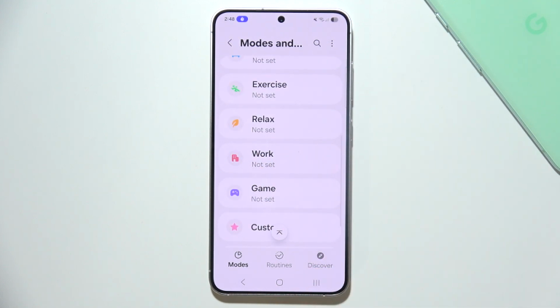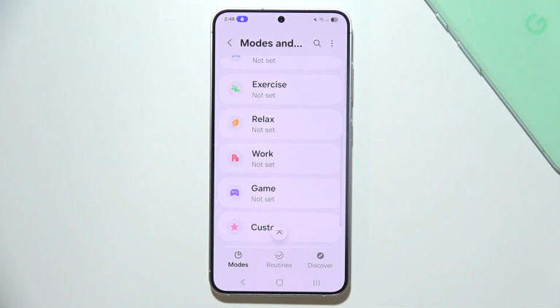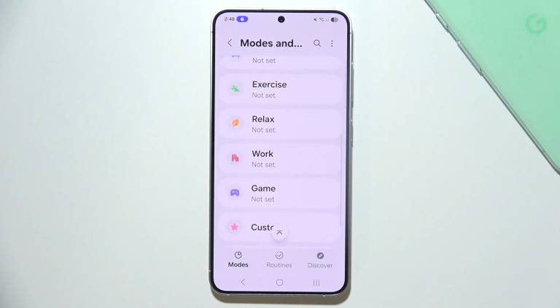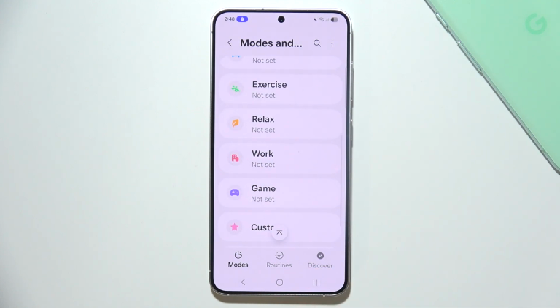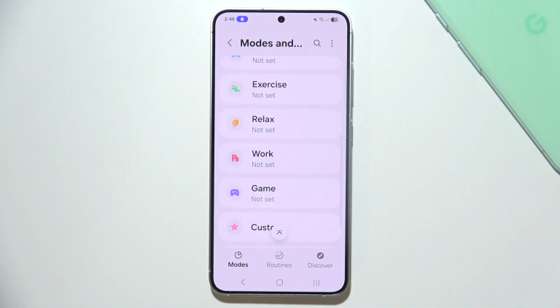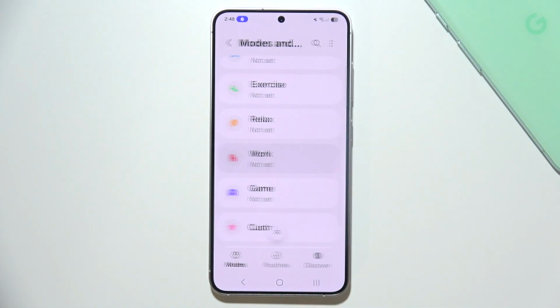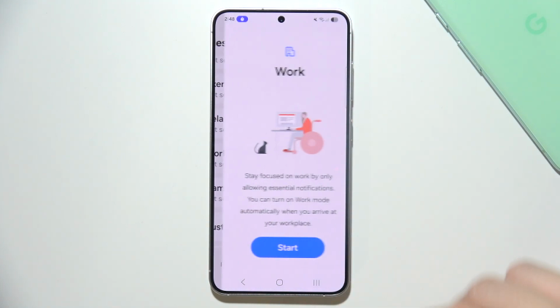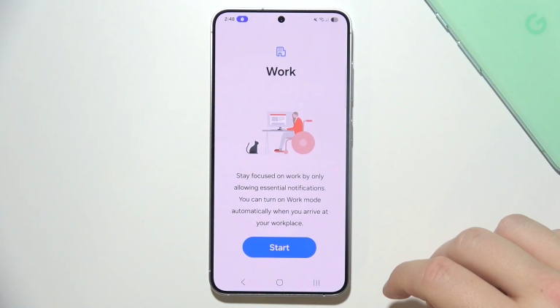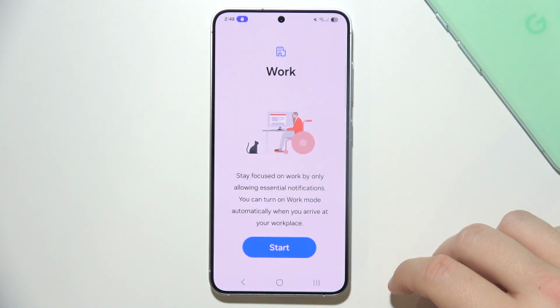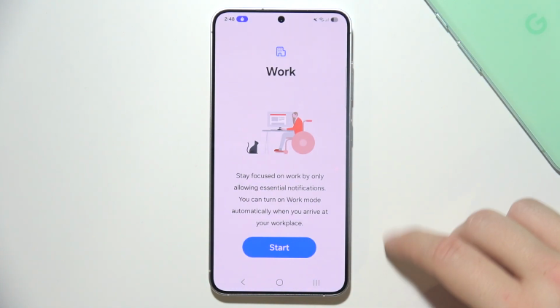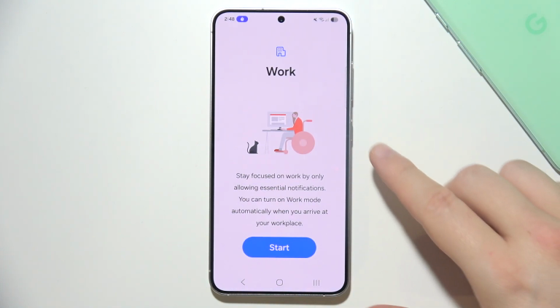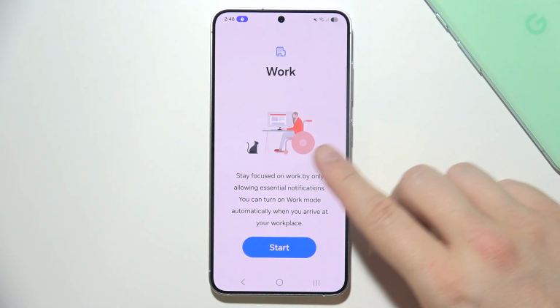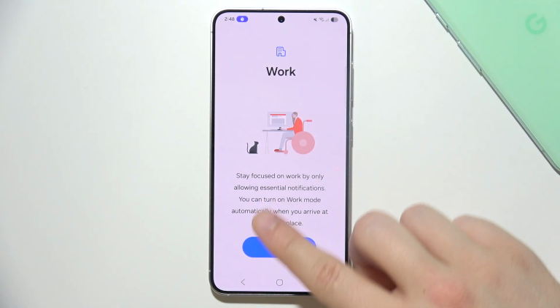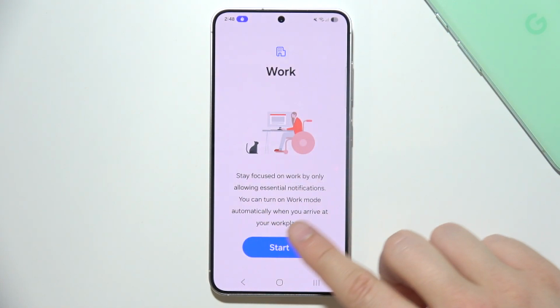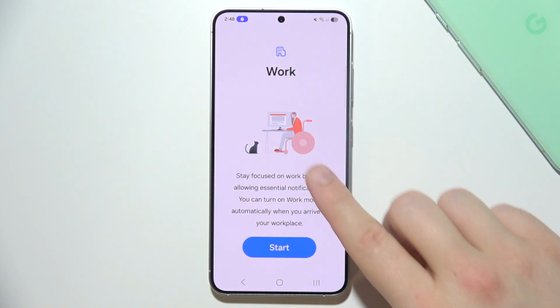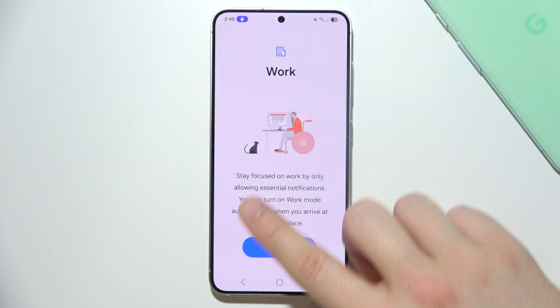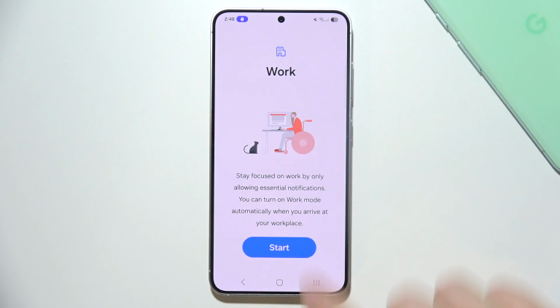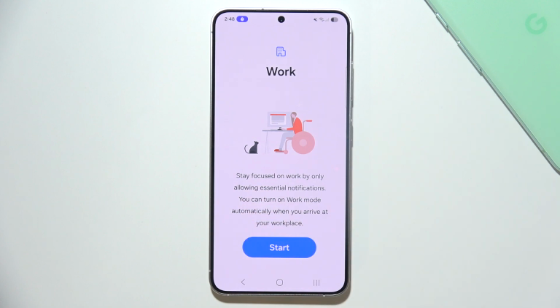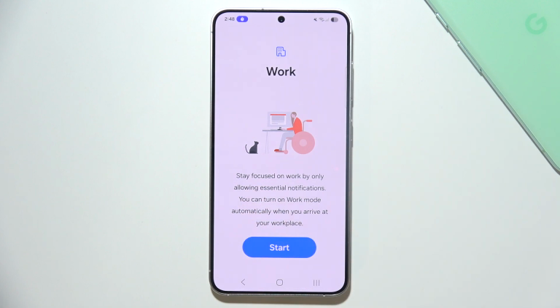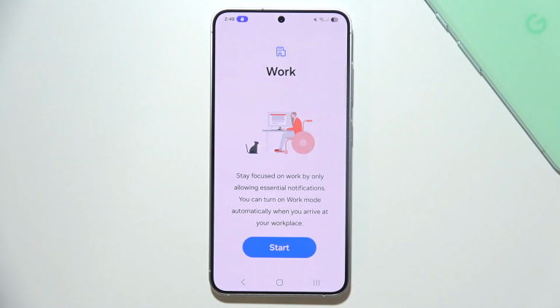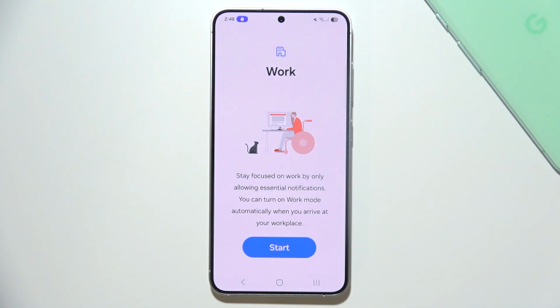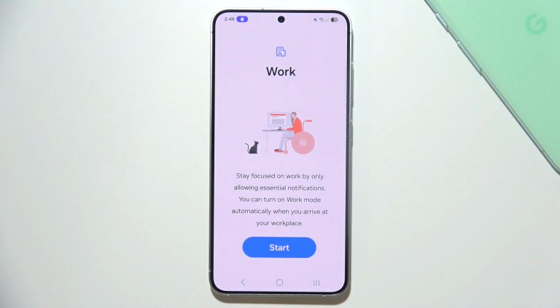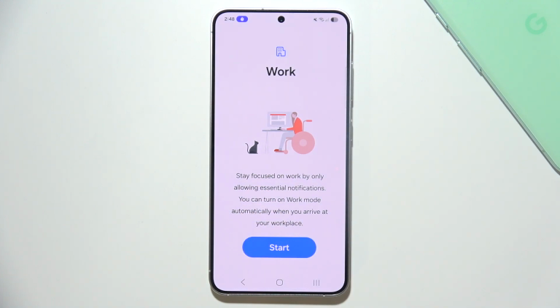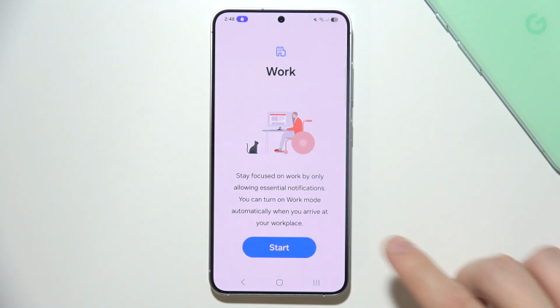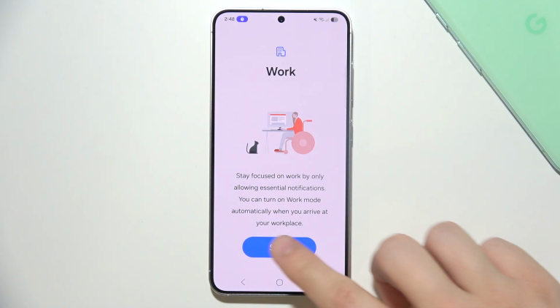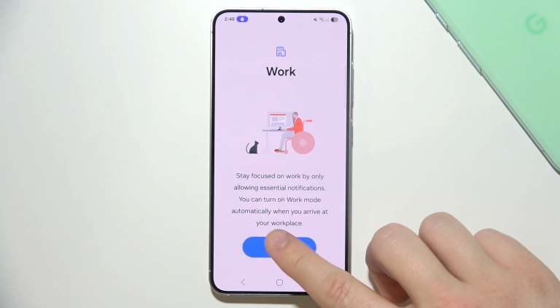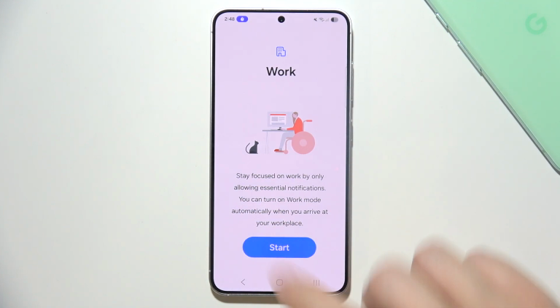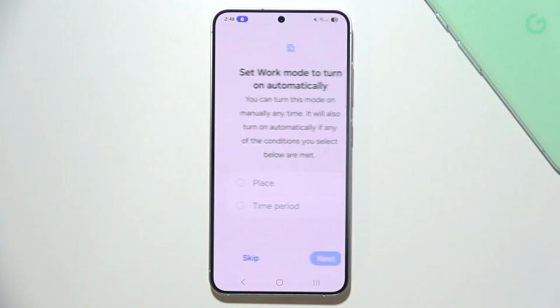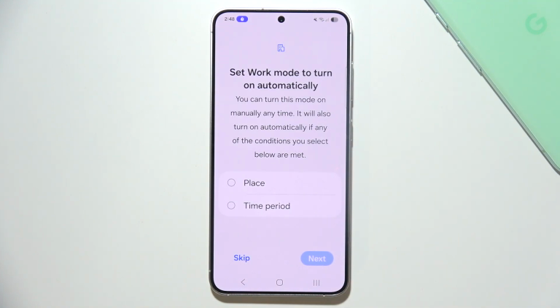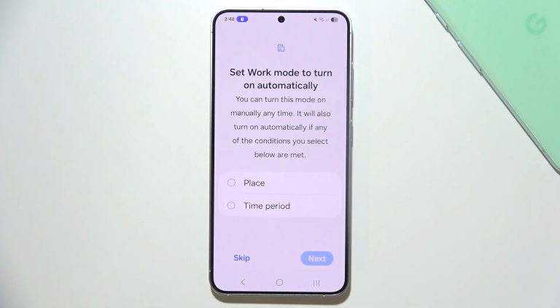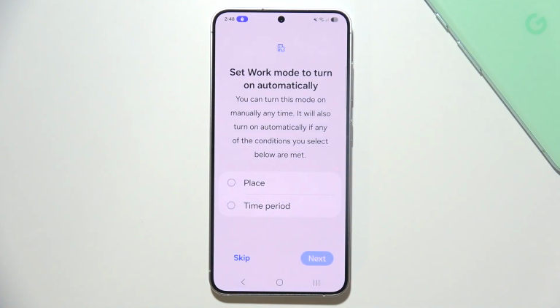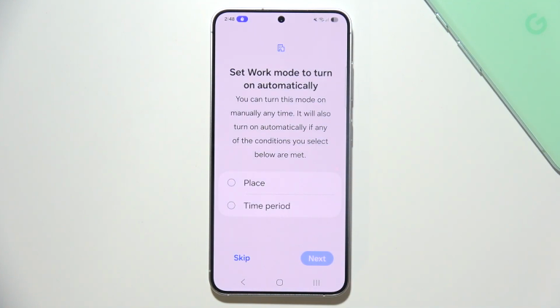Now tap on it. Here you can find basic information about what it does, so click Start.